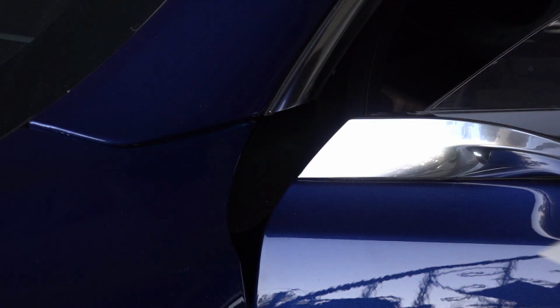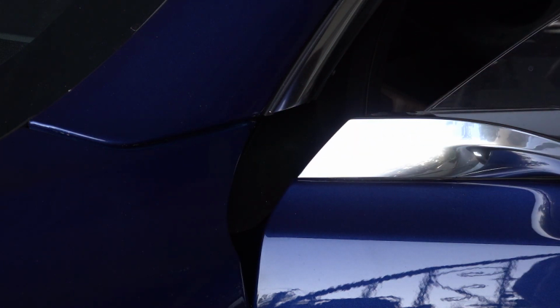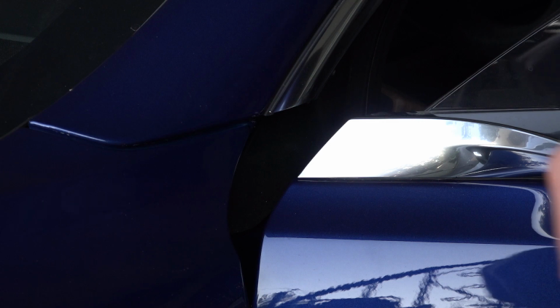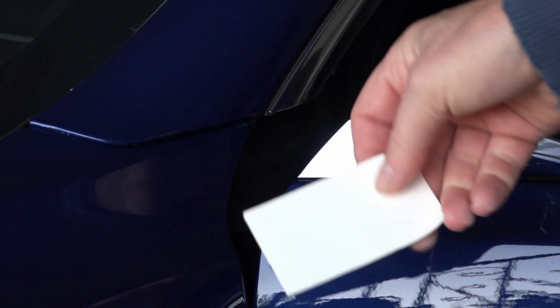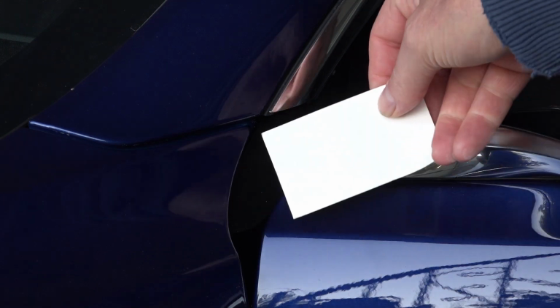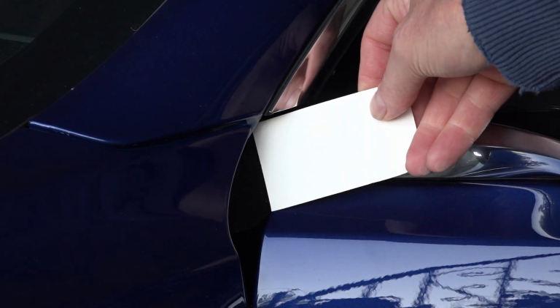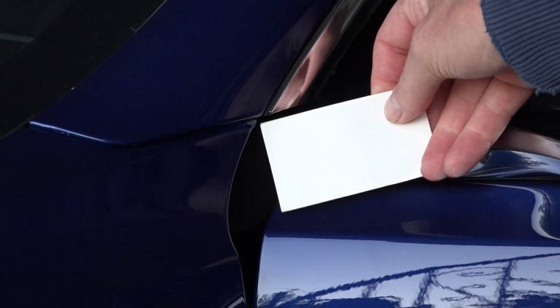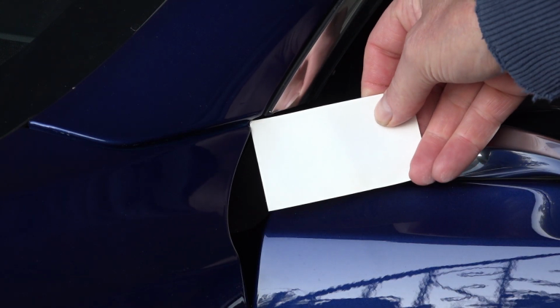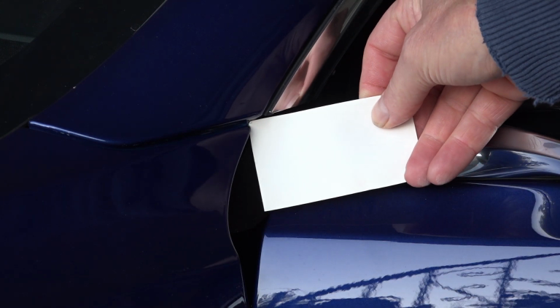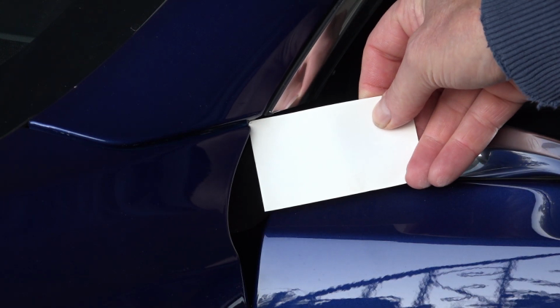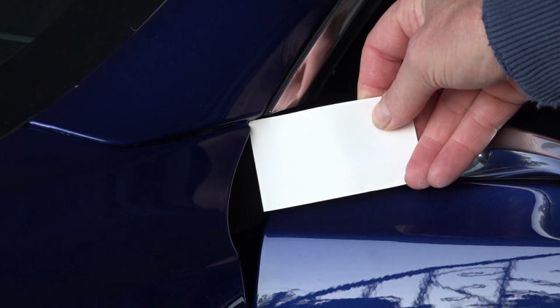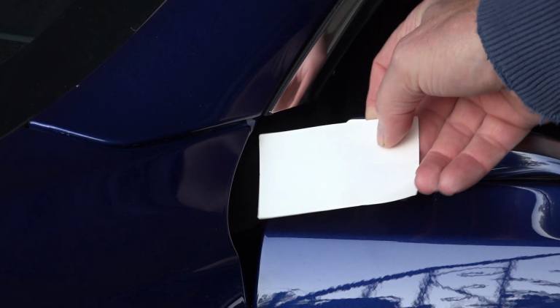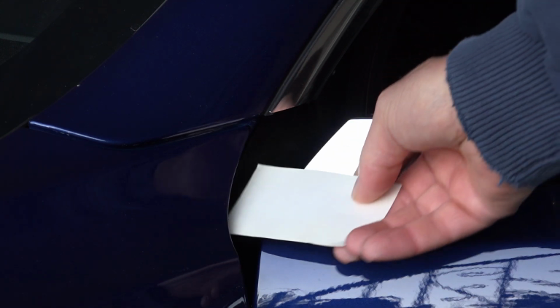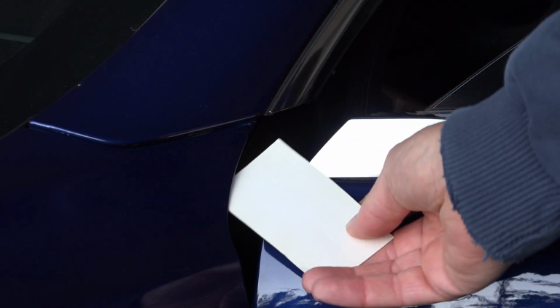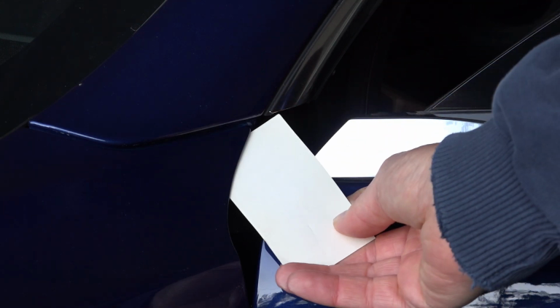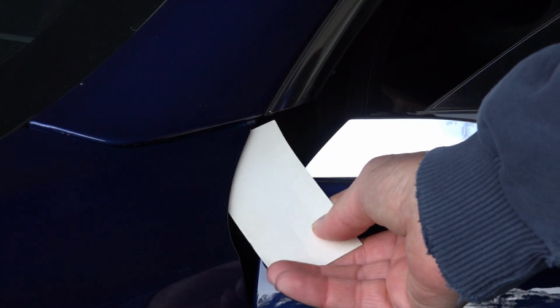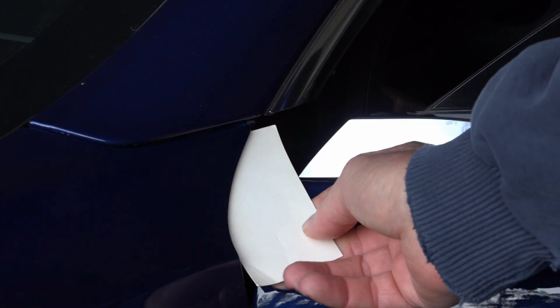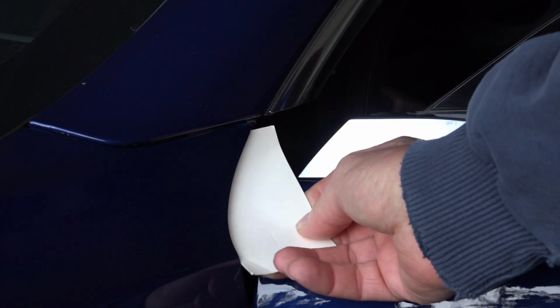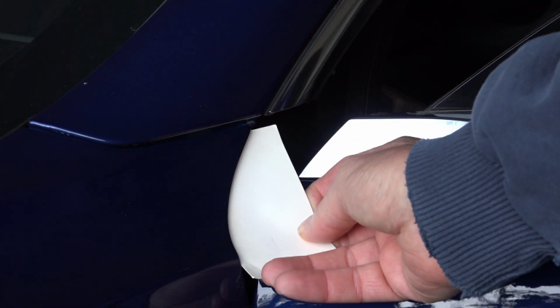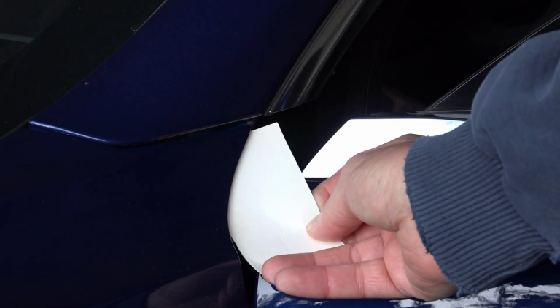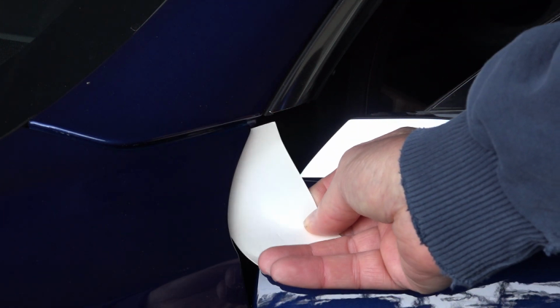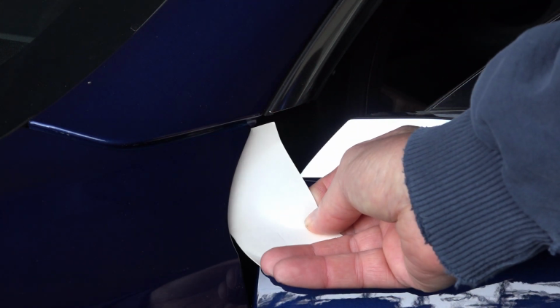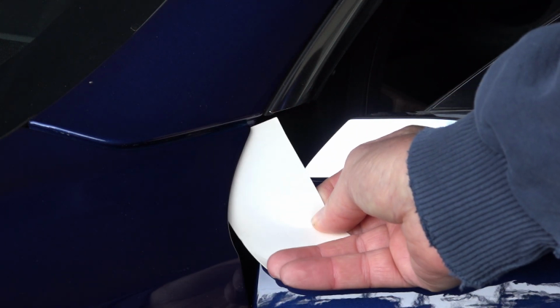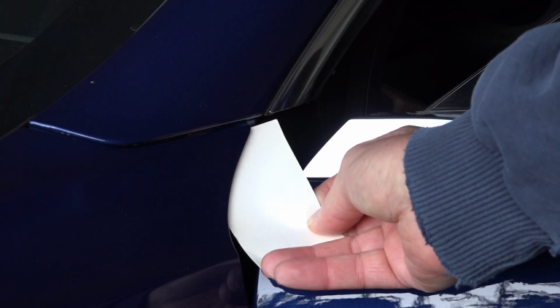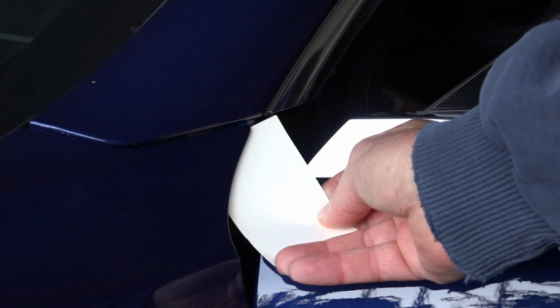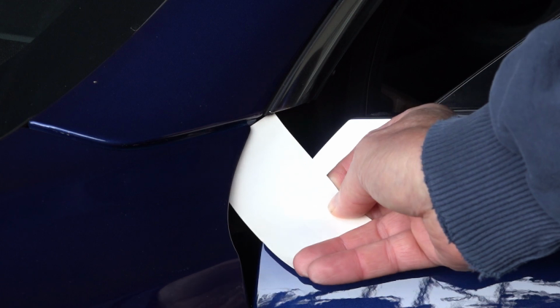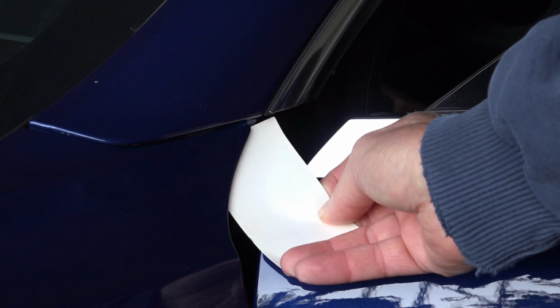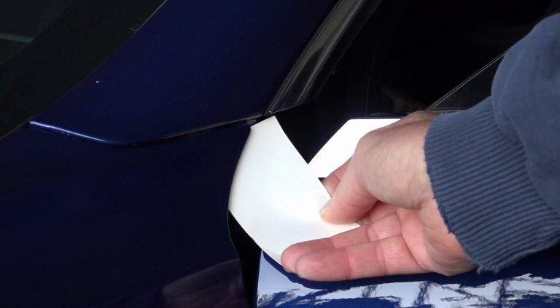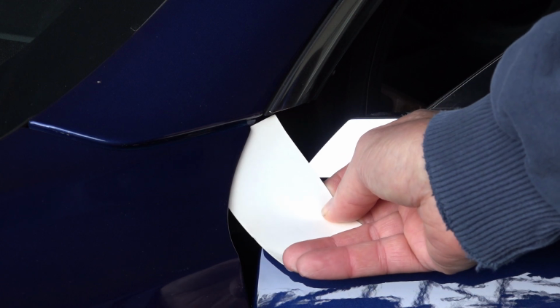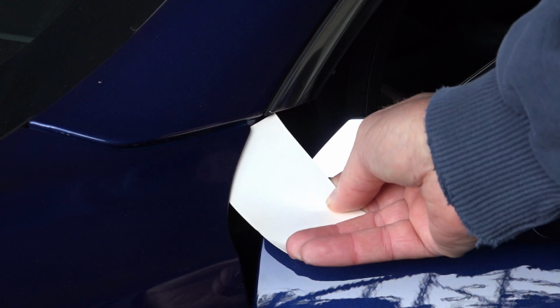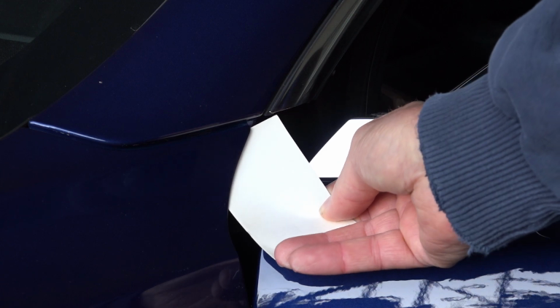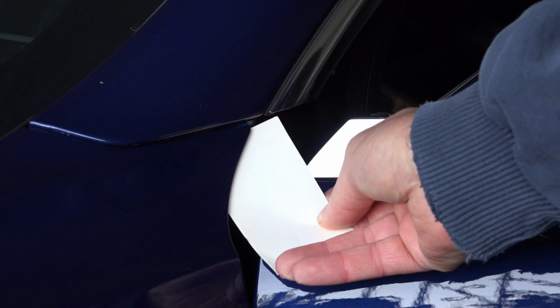If it won't fit in there, then it's touching and eventually you're going to have a problem with corrosion underneath that spot, if you don't already.